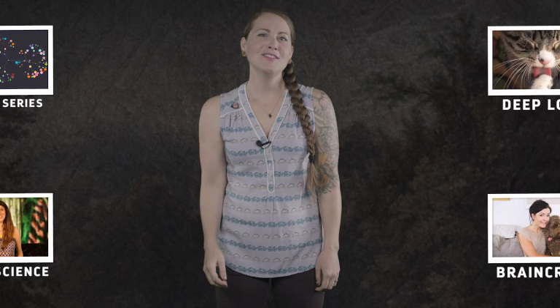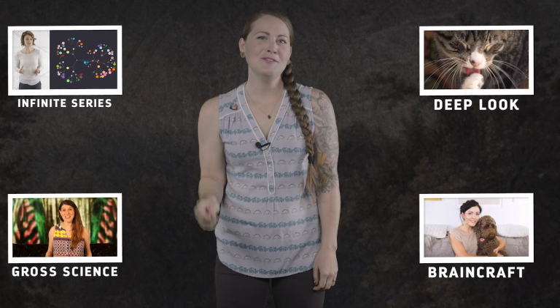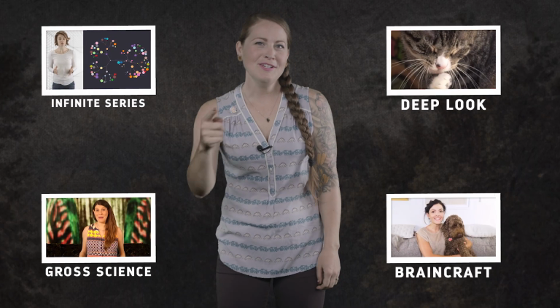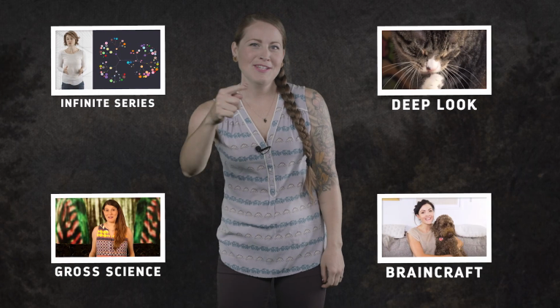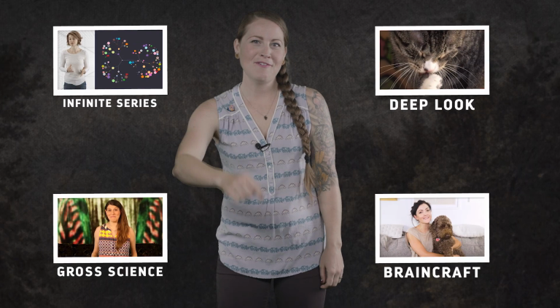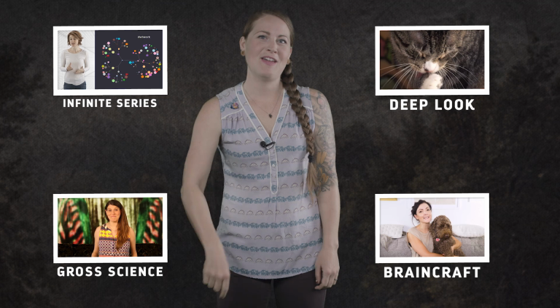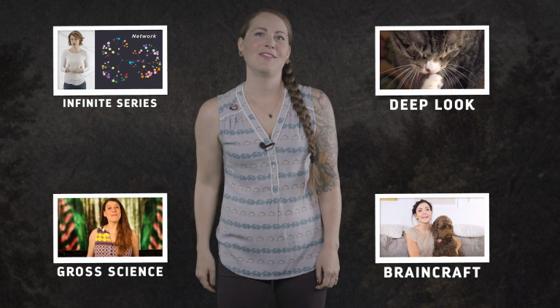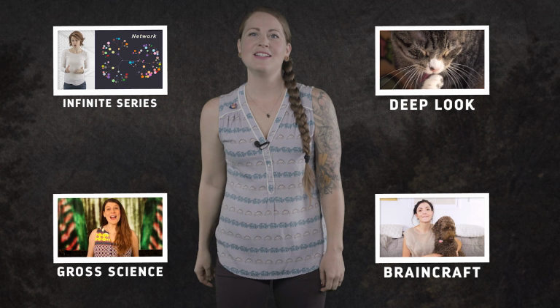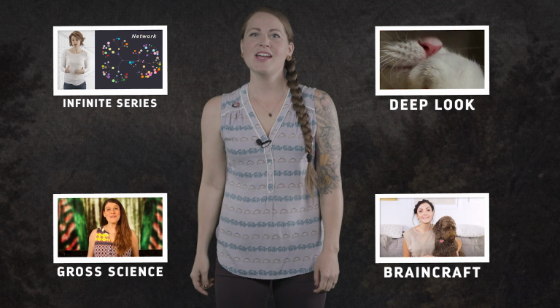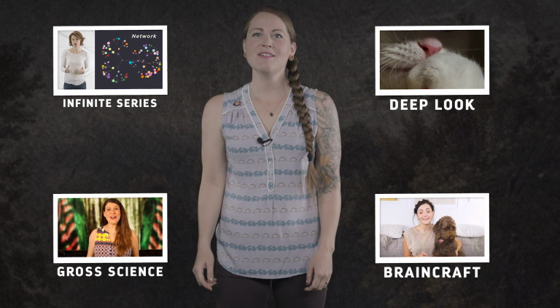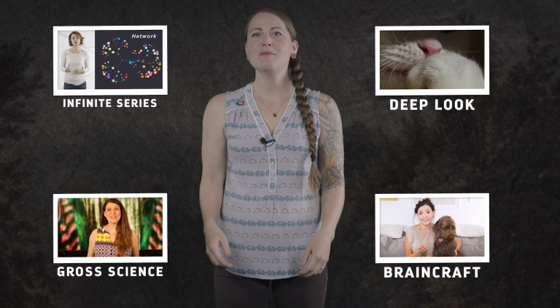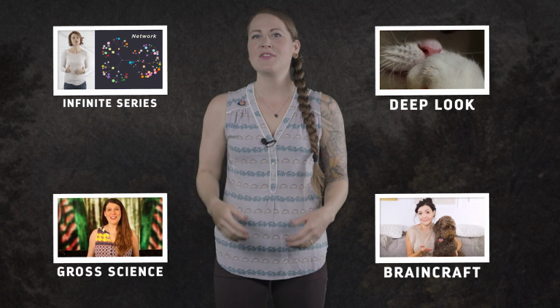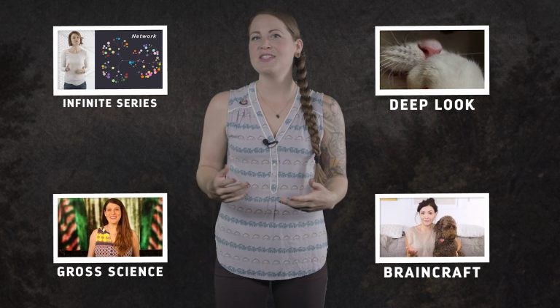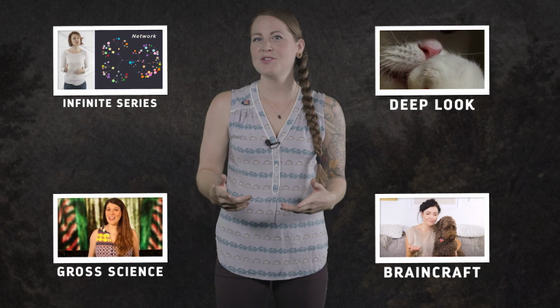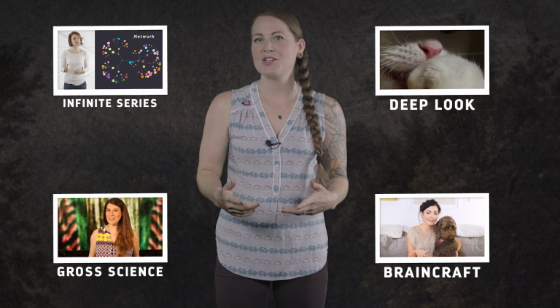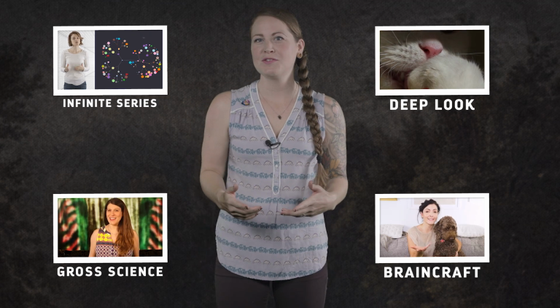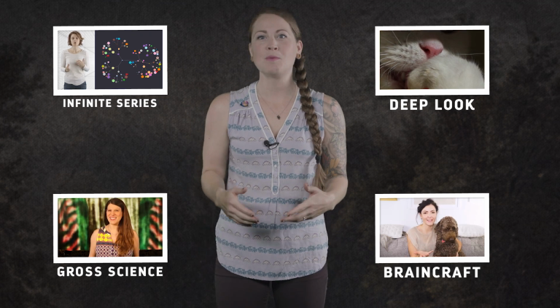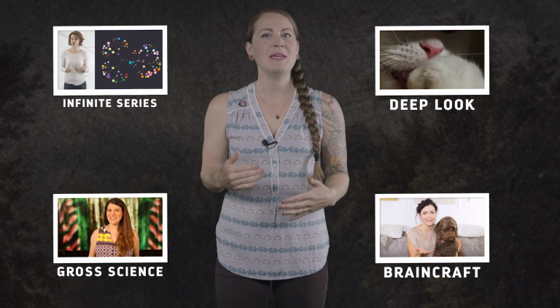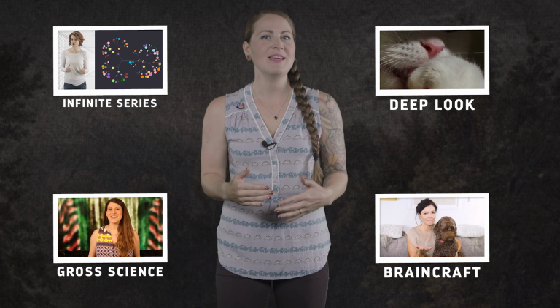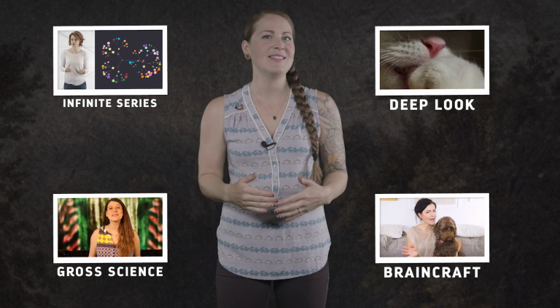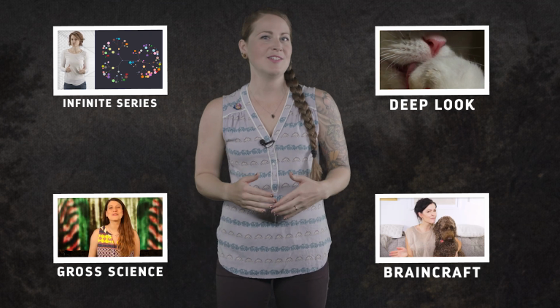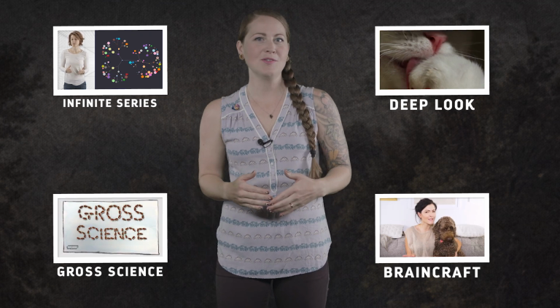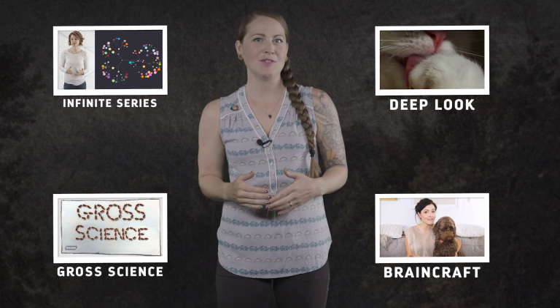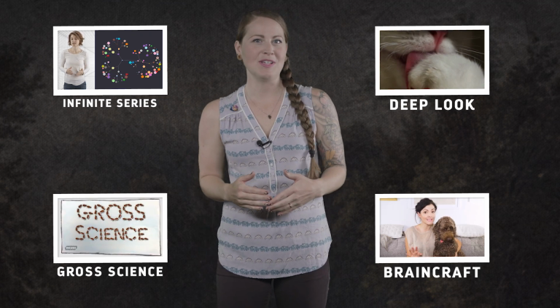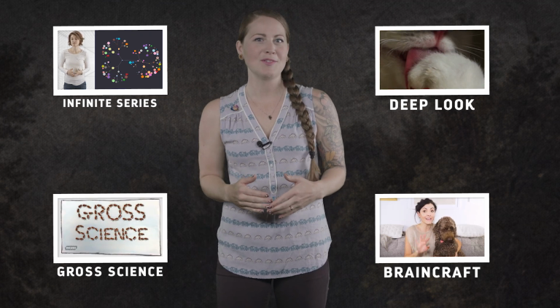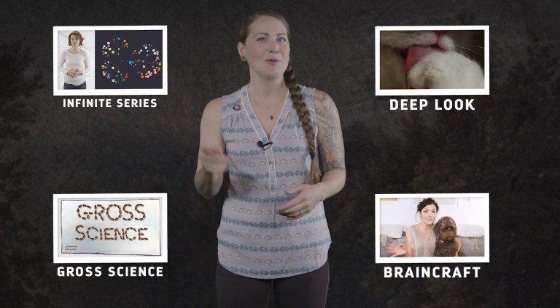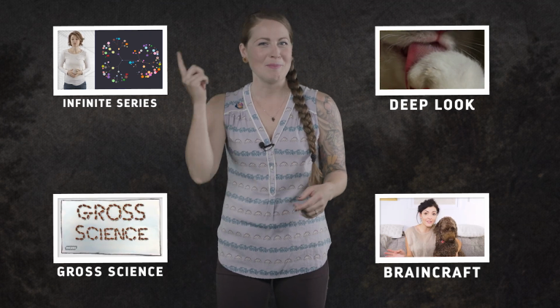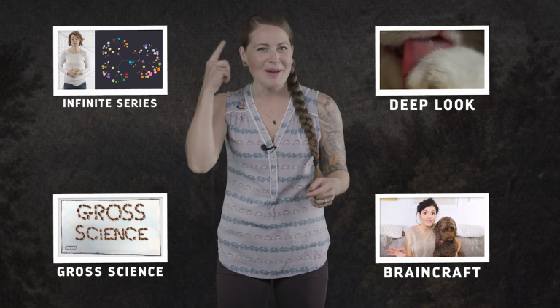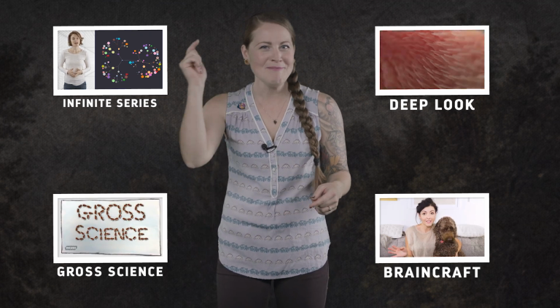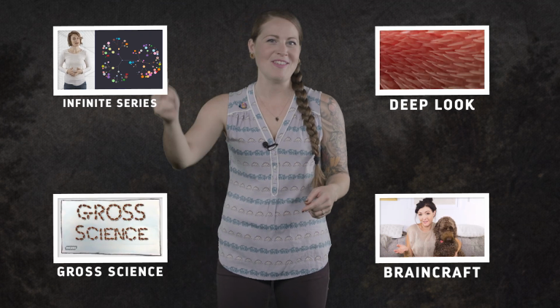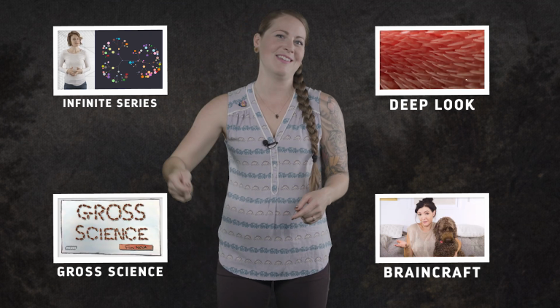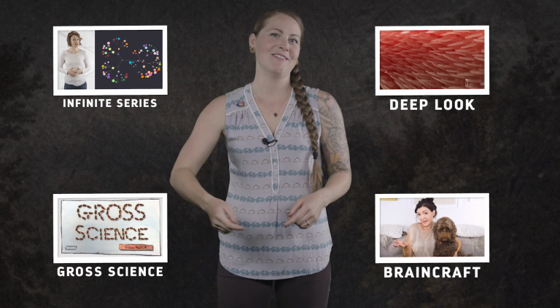Also, do yourself a favor and check out some of our sister channels from PBS Digital Studios. Your brain will thank you.